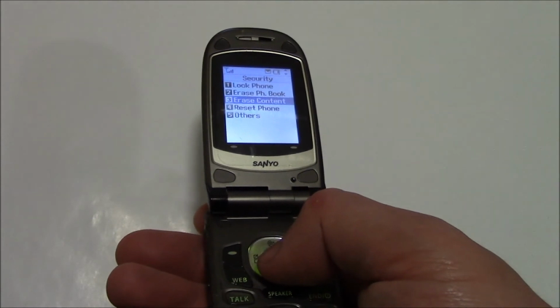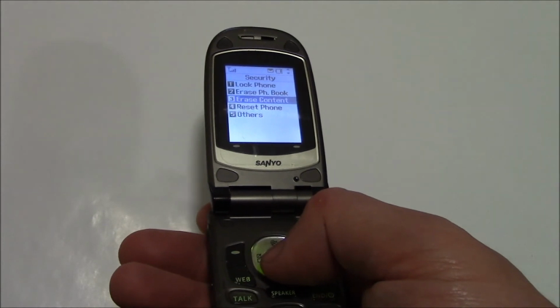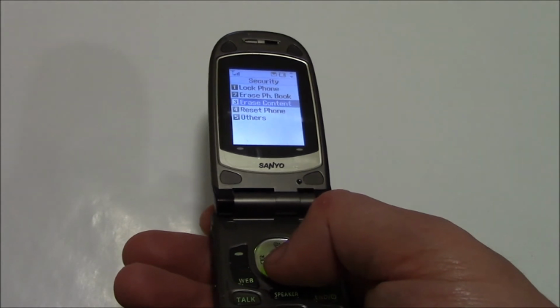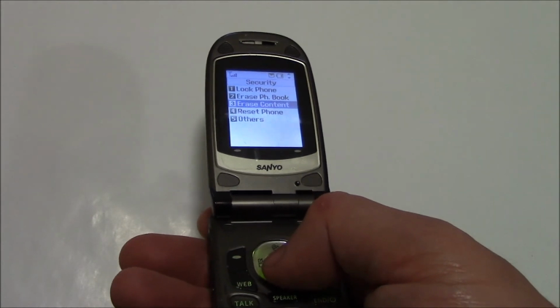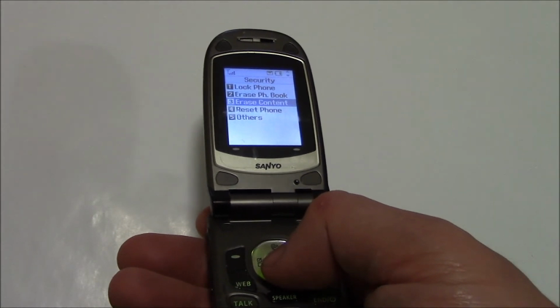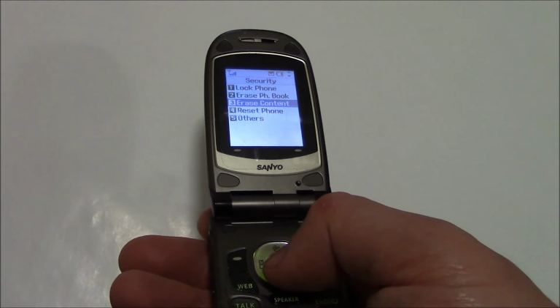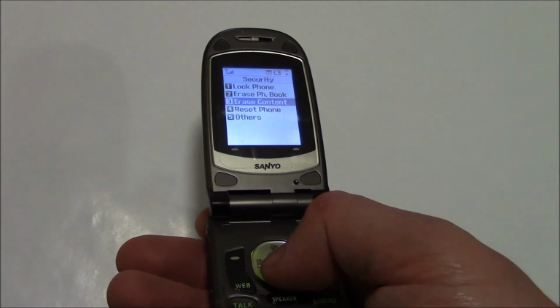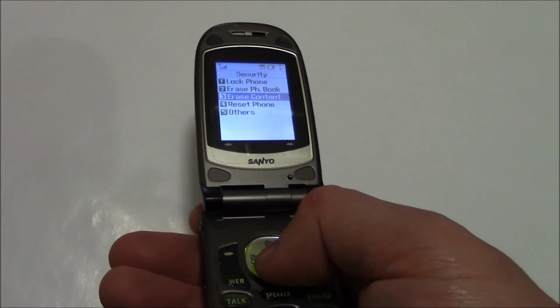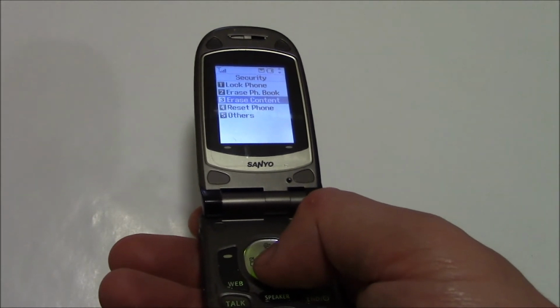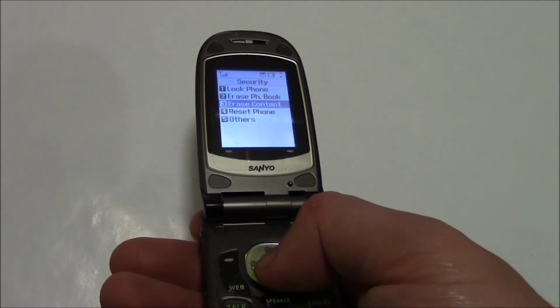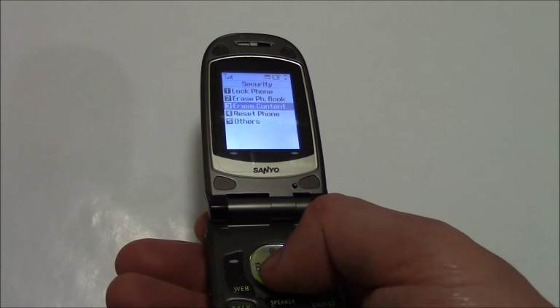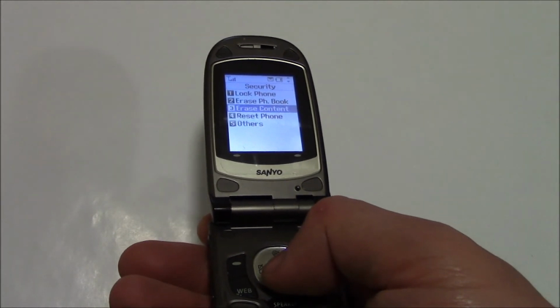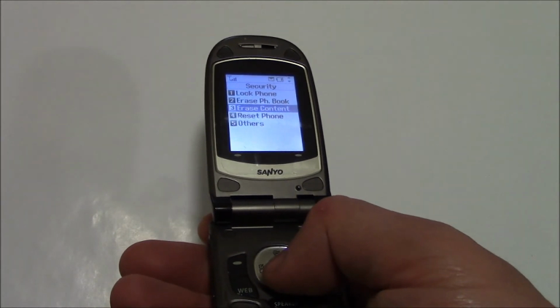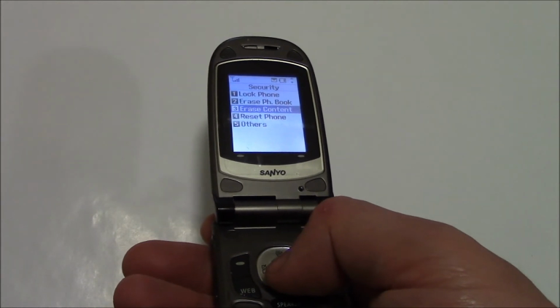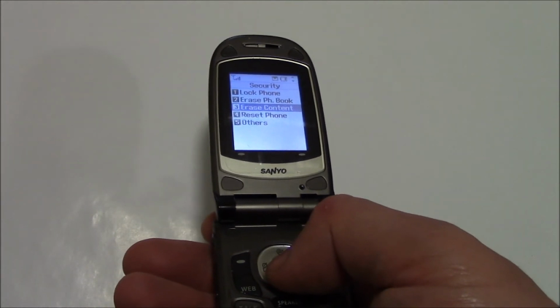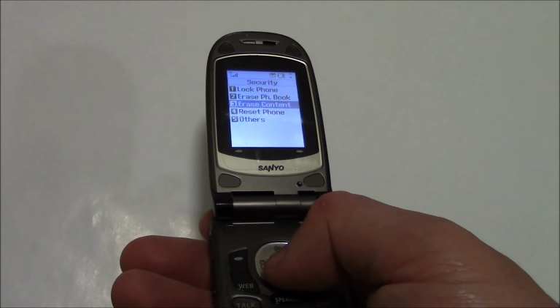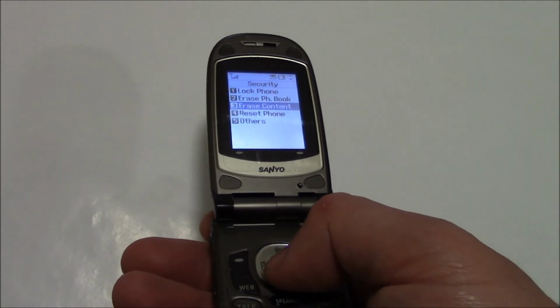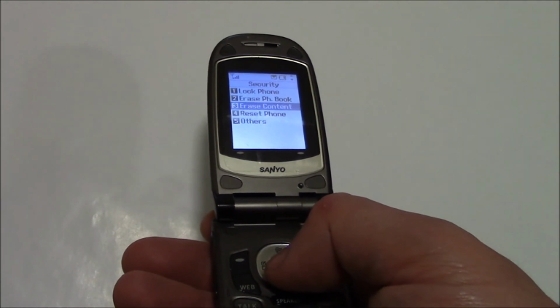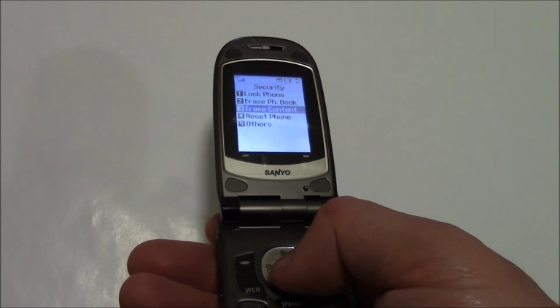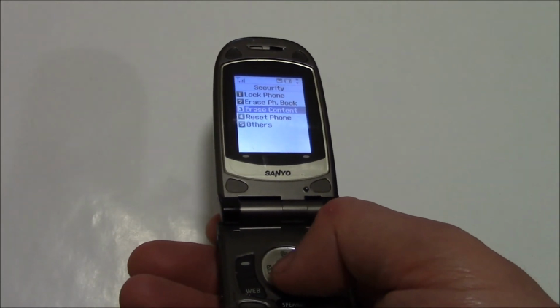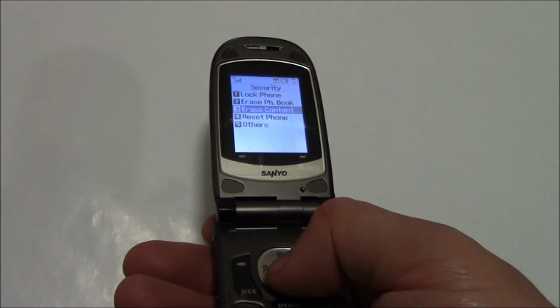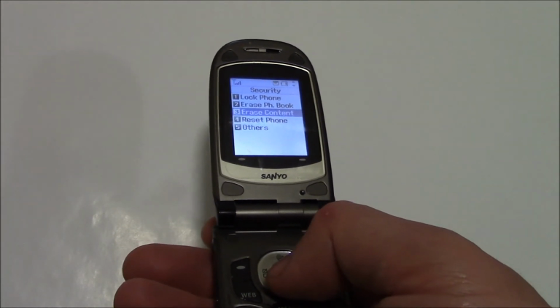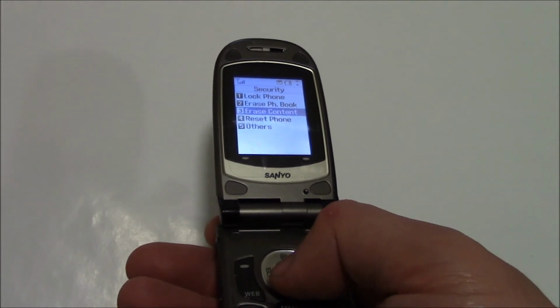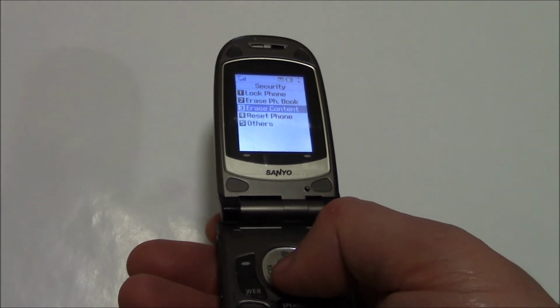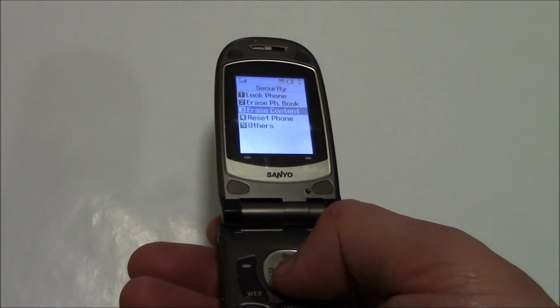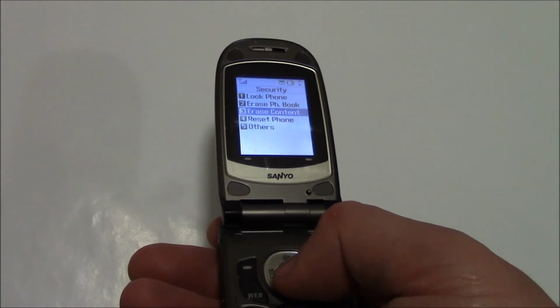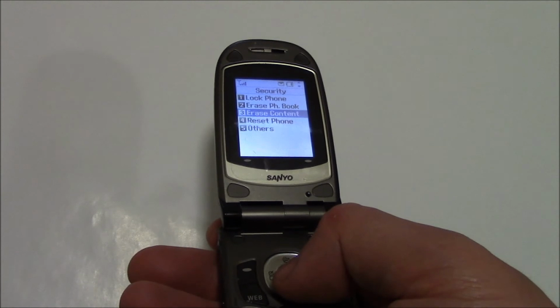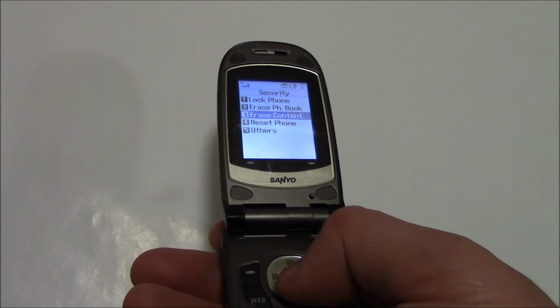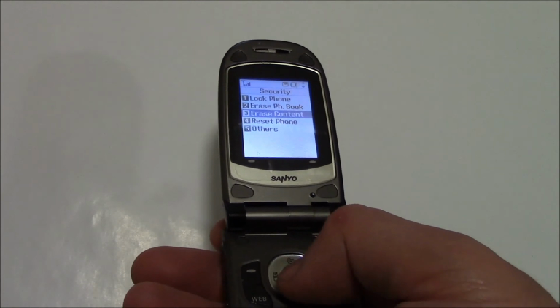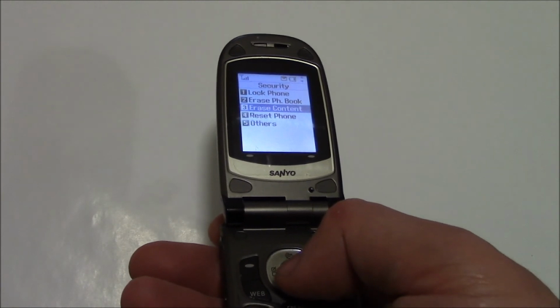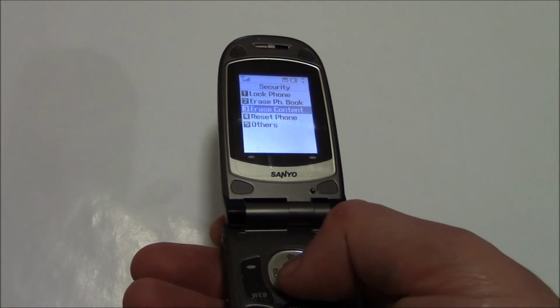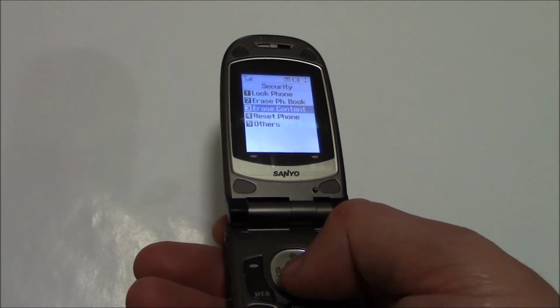And there you go. The data on the phone has been erased, and the phone has been restored to factory settings.